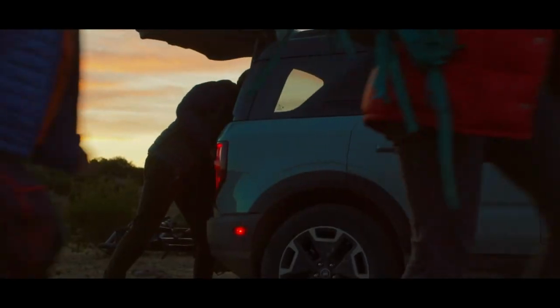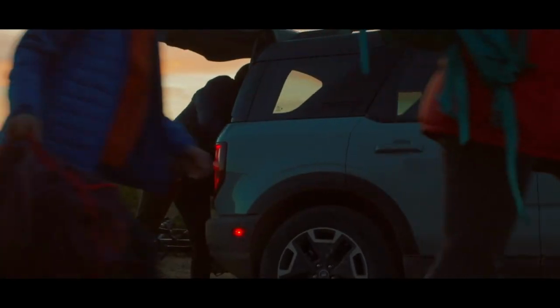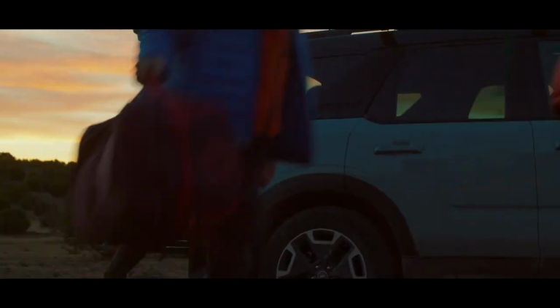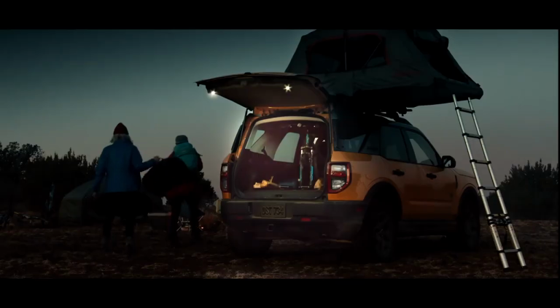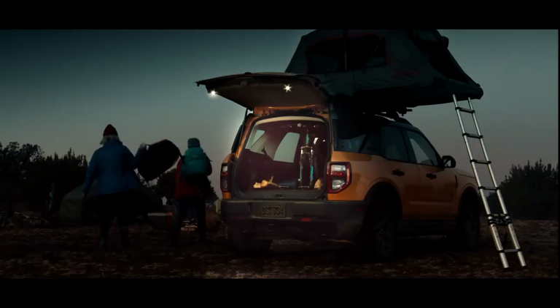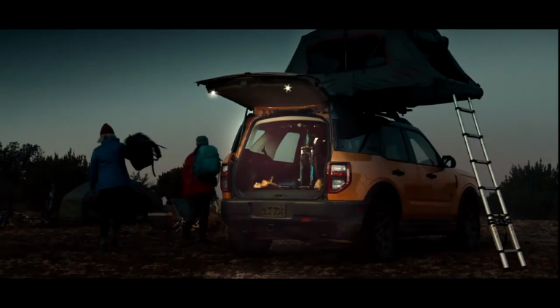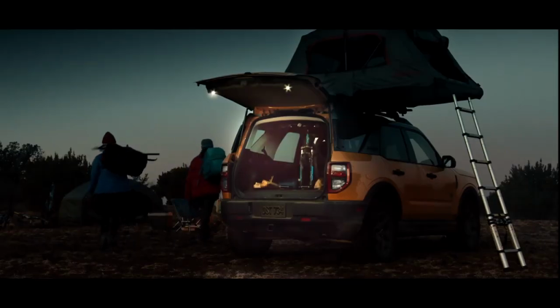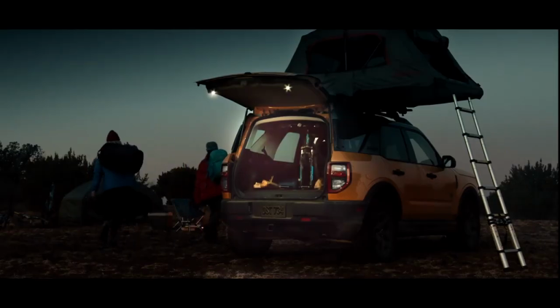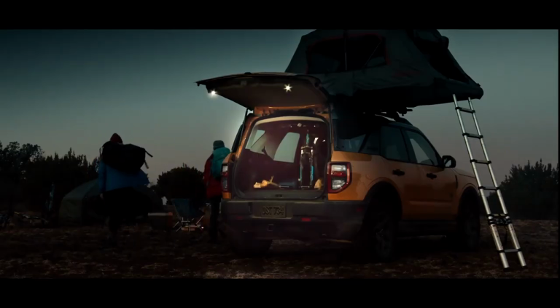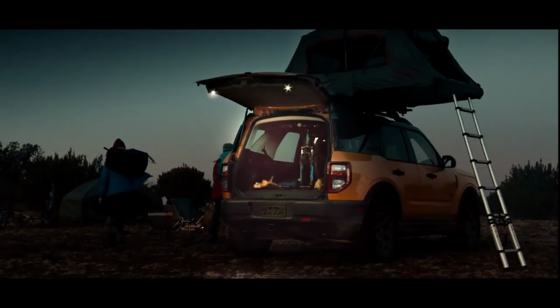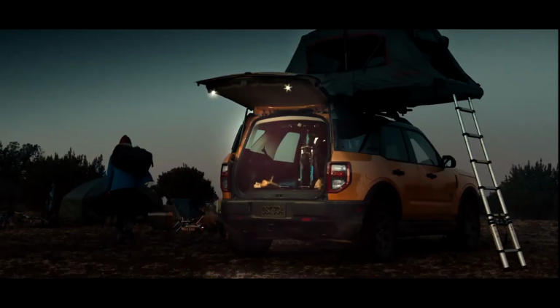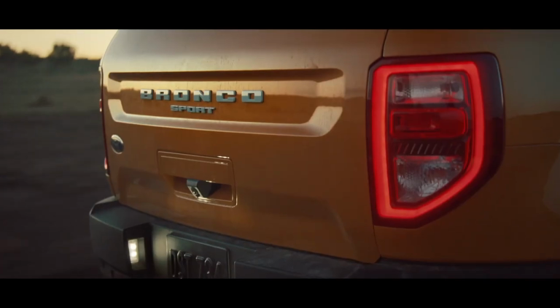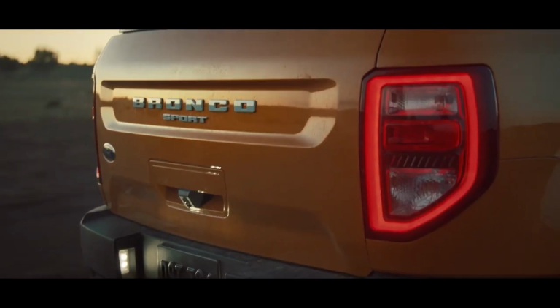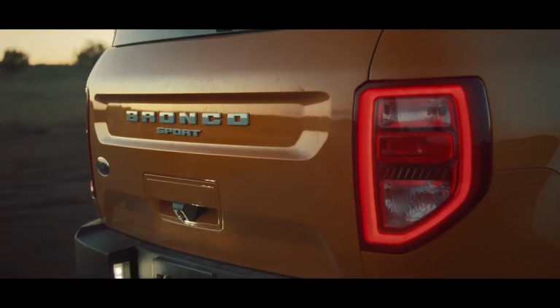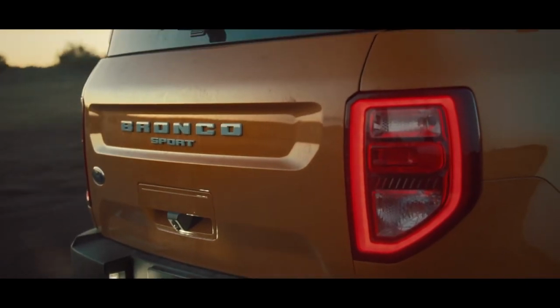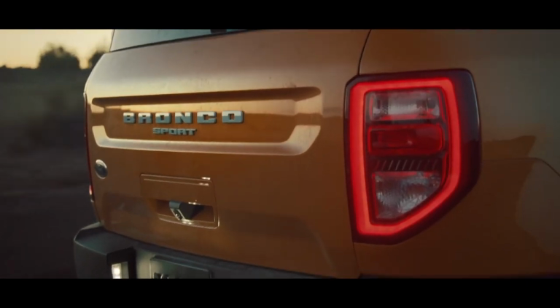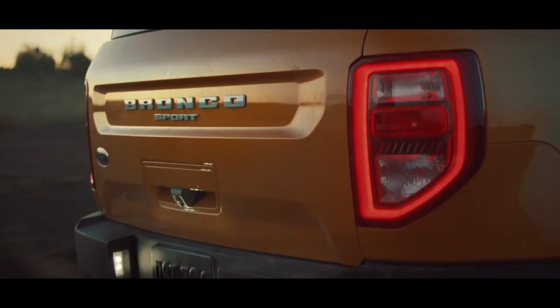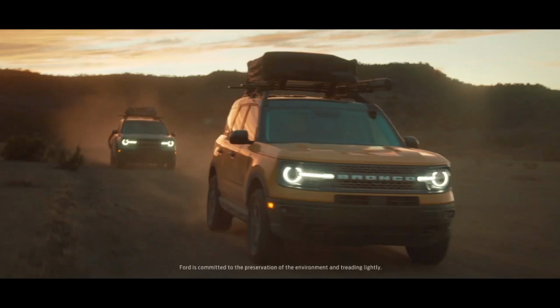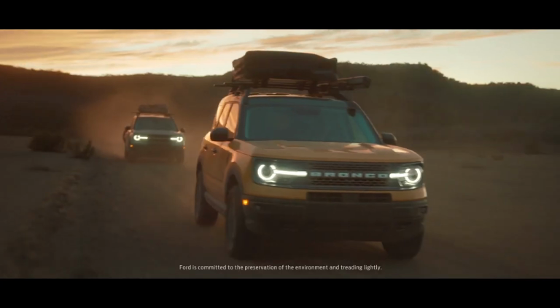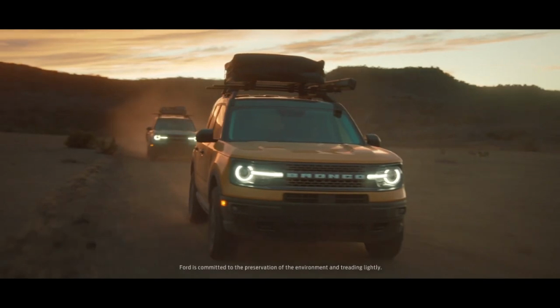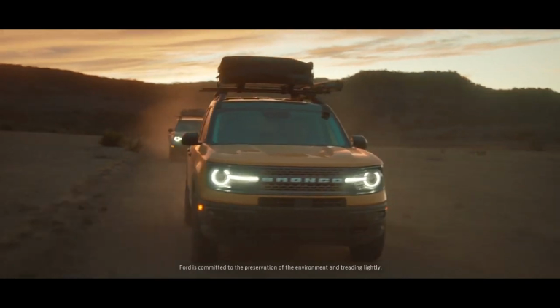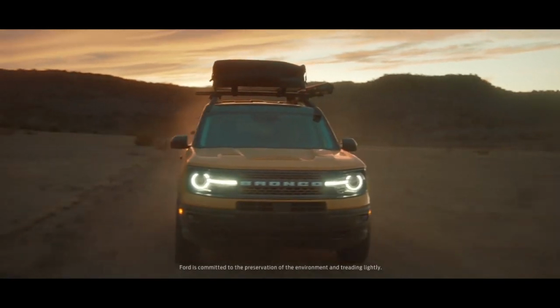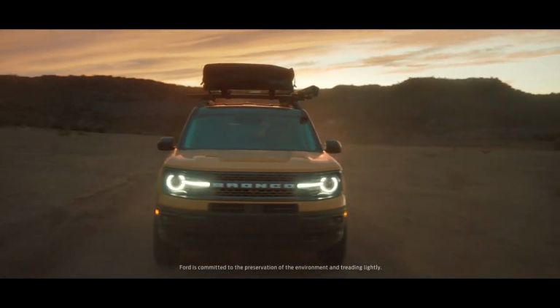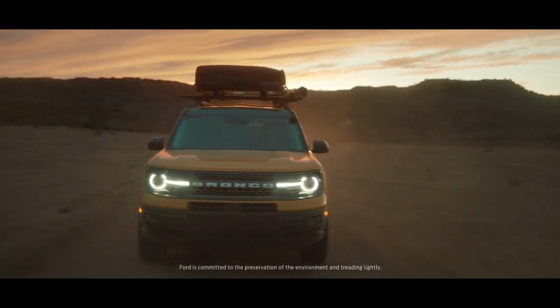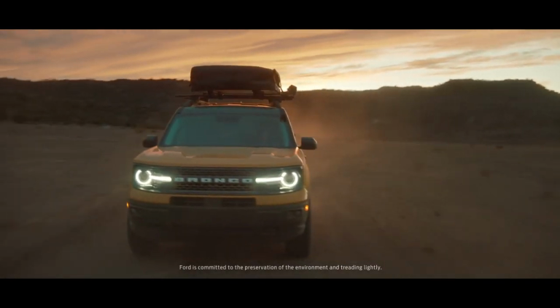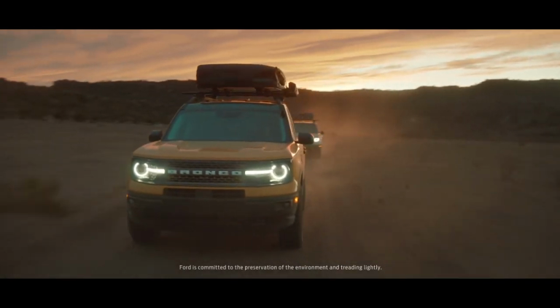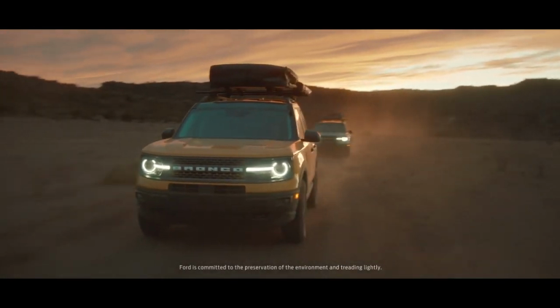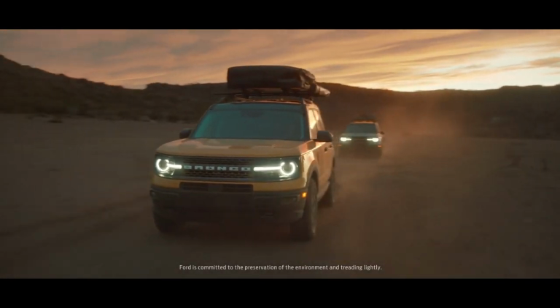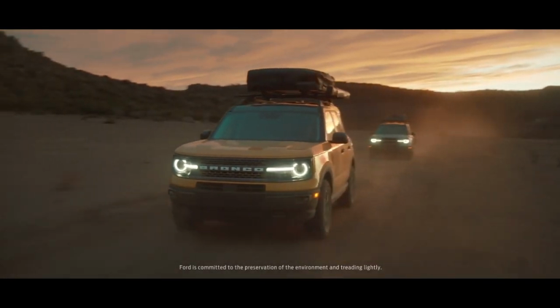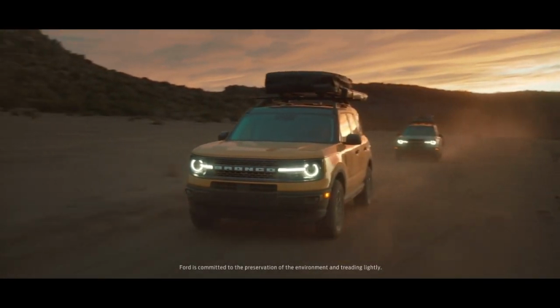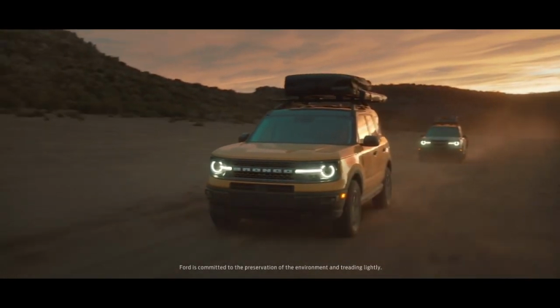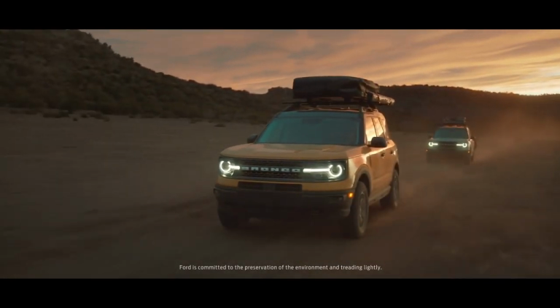What a weekend. Epic. I don't think we could have picked a better time to be out here, or a better rig for that matter.